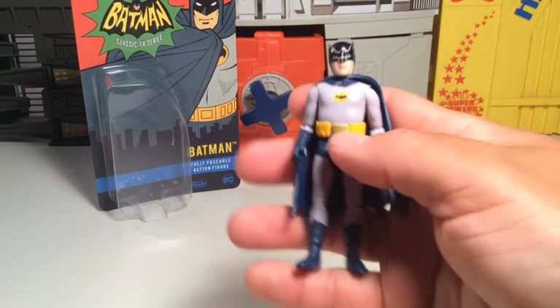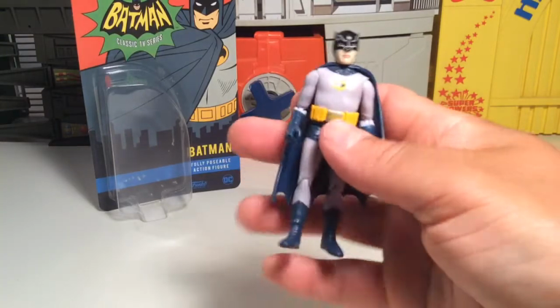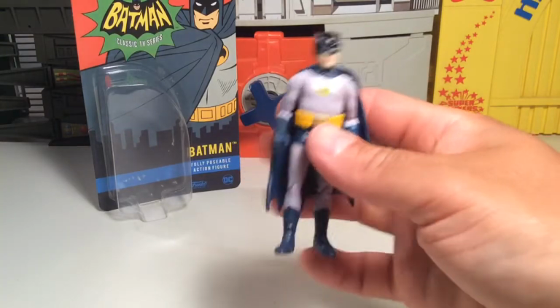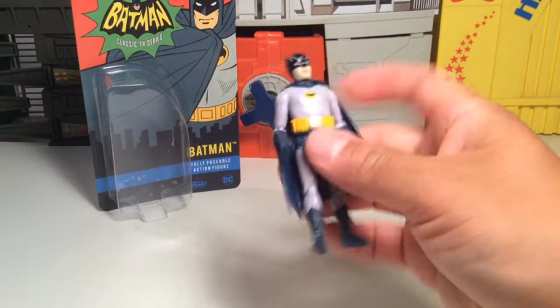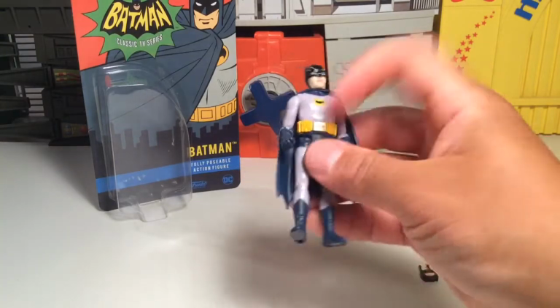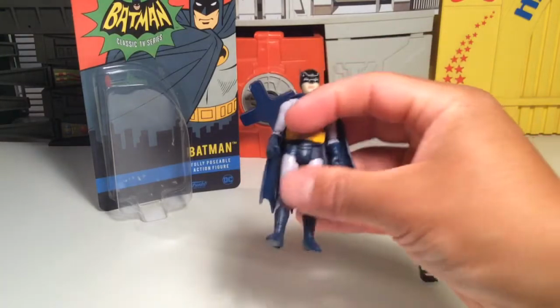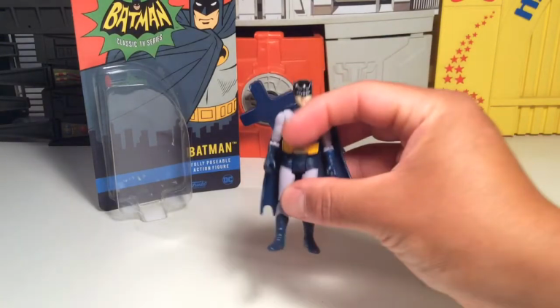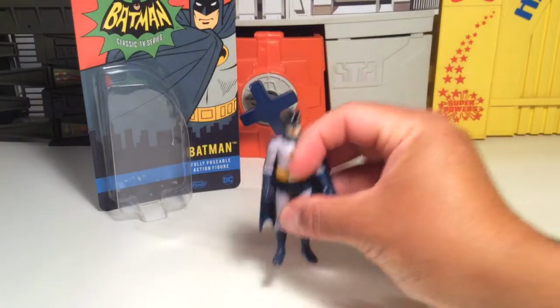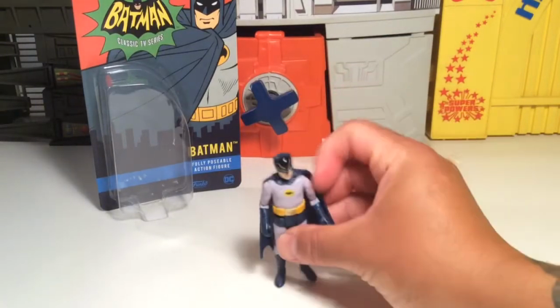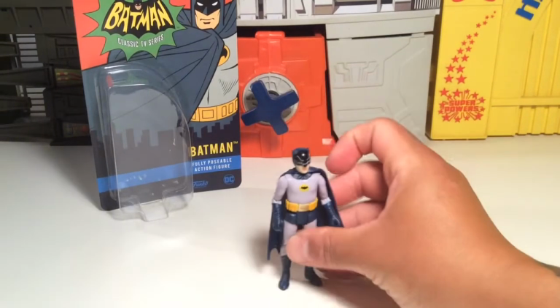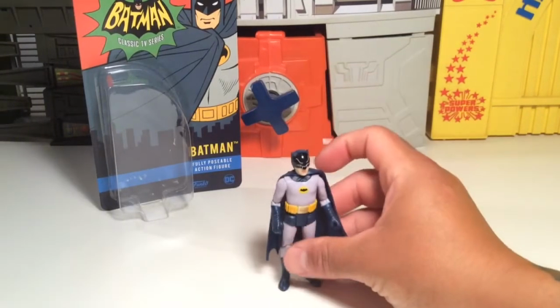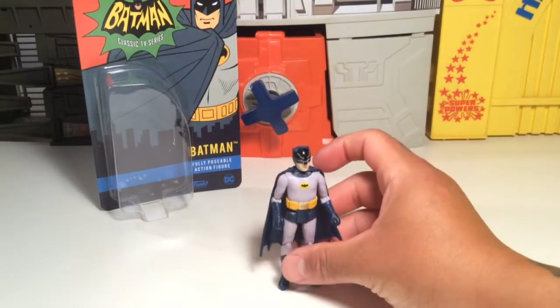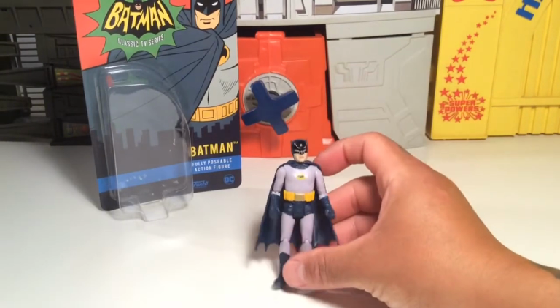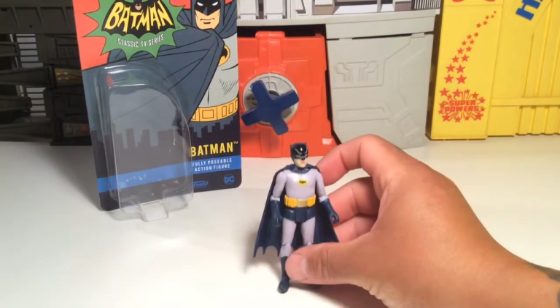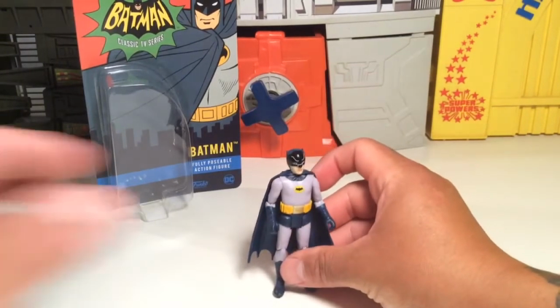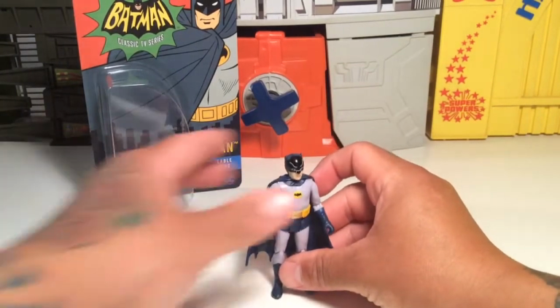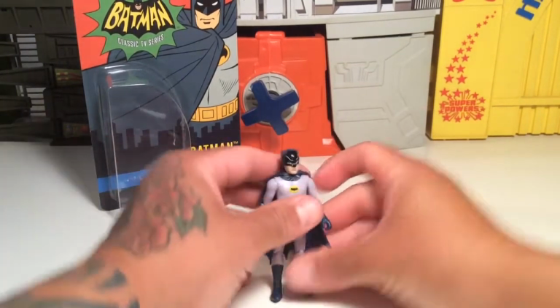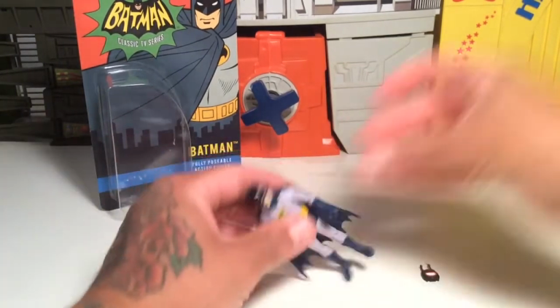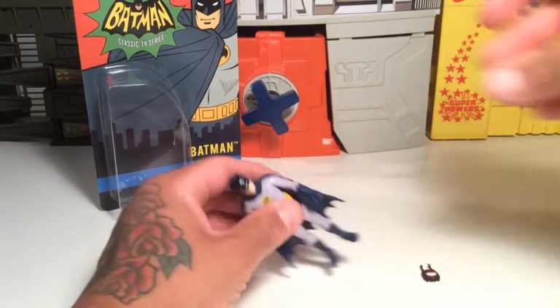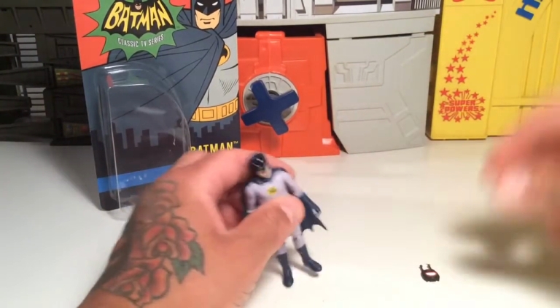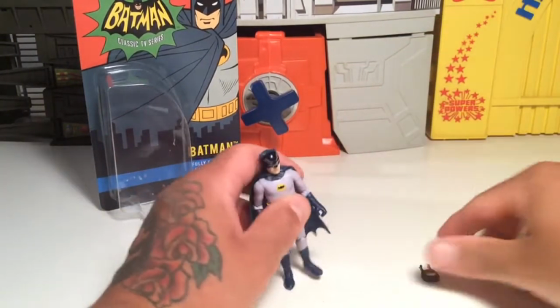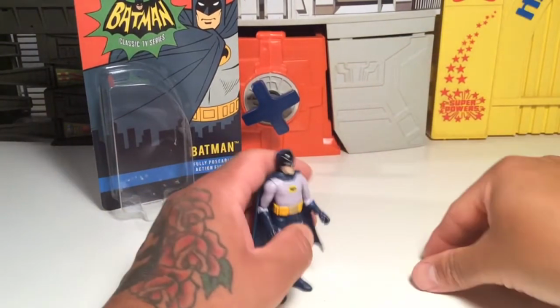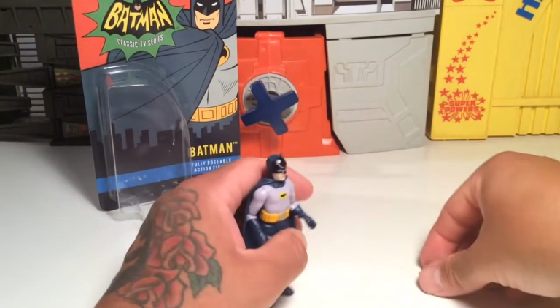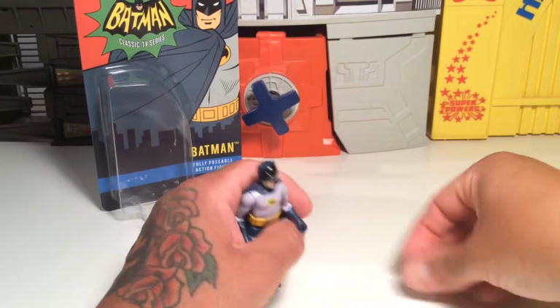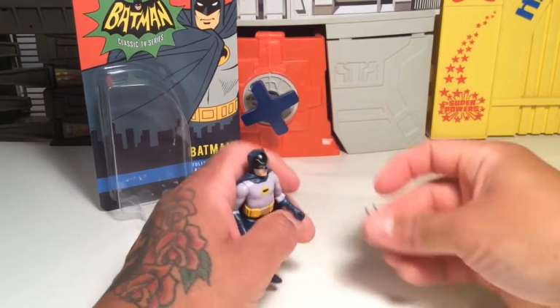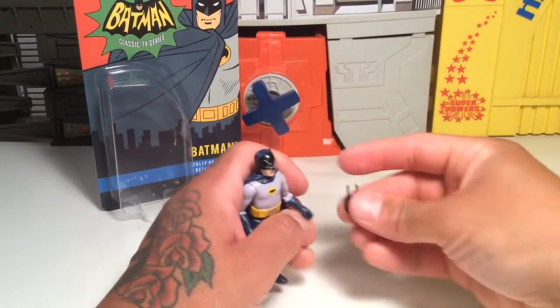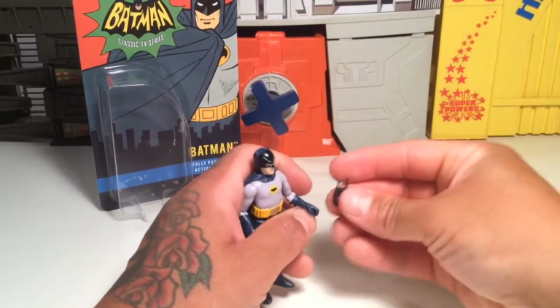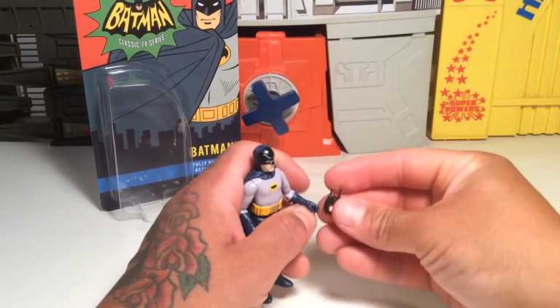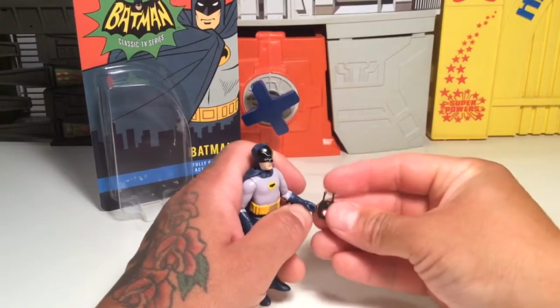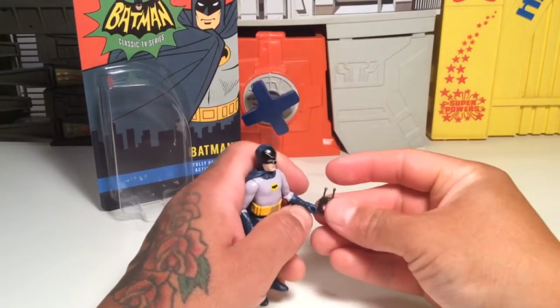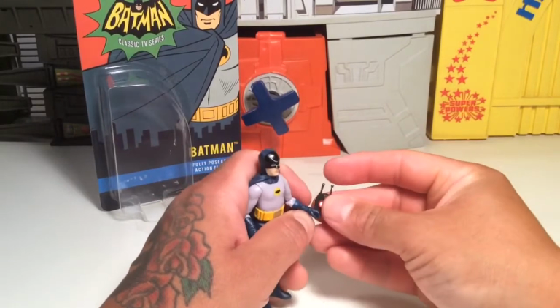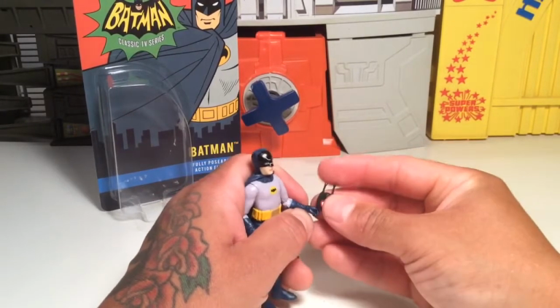Awesome figure. Not much to him, pretty simple, which is cool. Sometimes less is more with action figures.